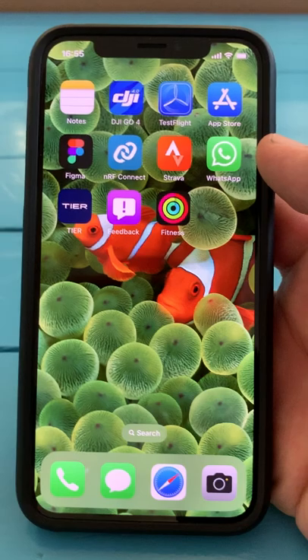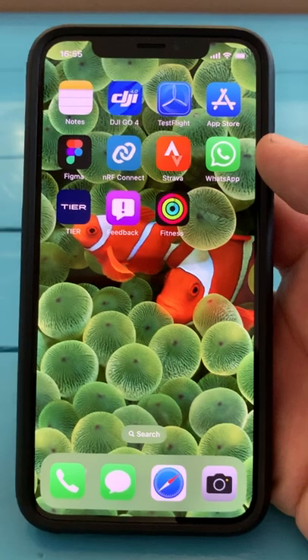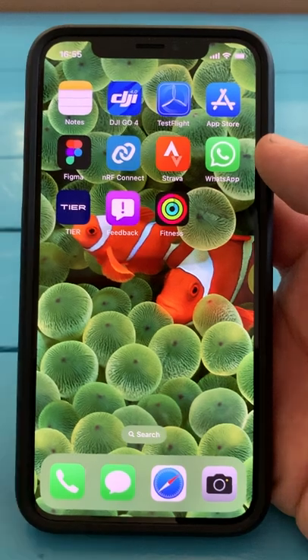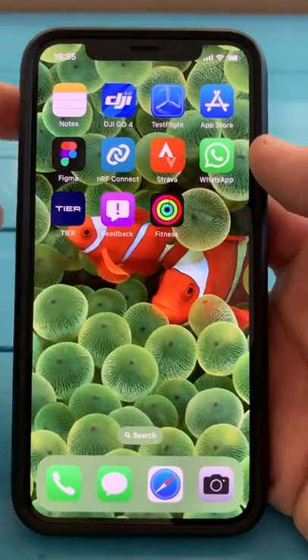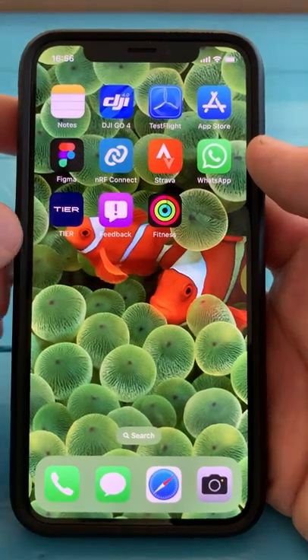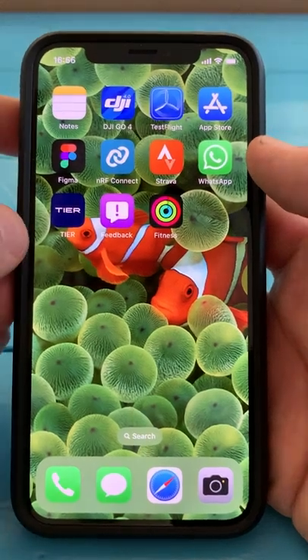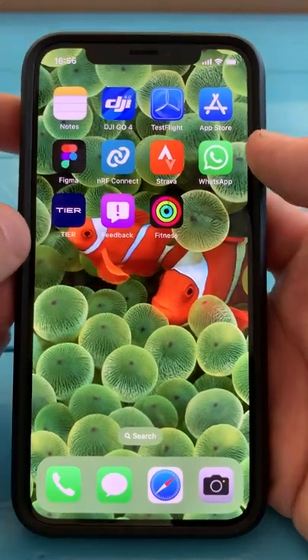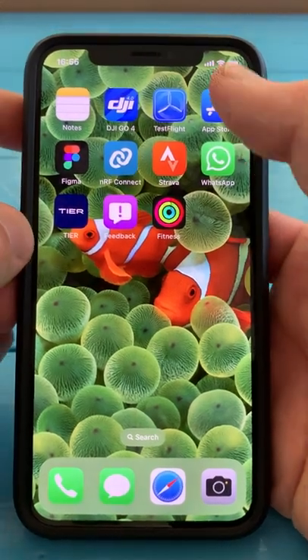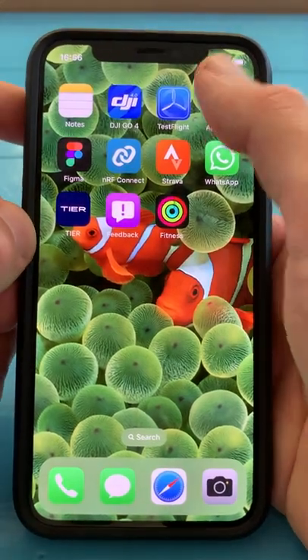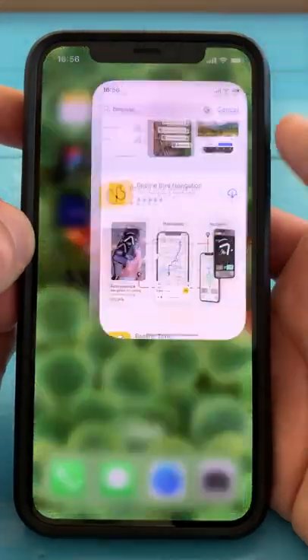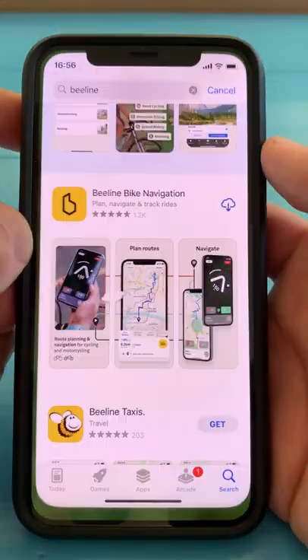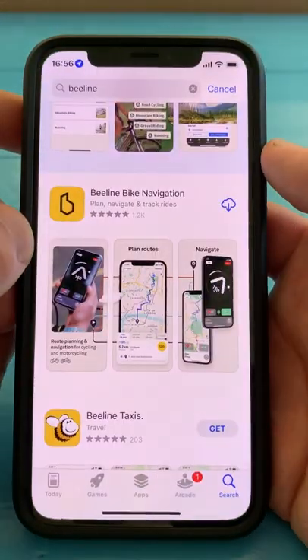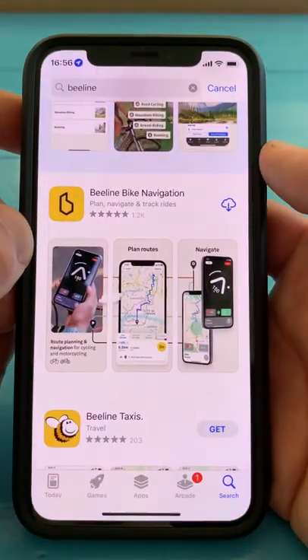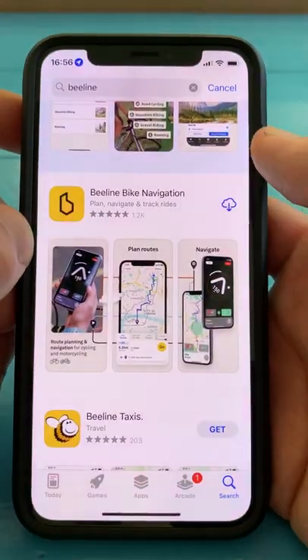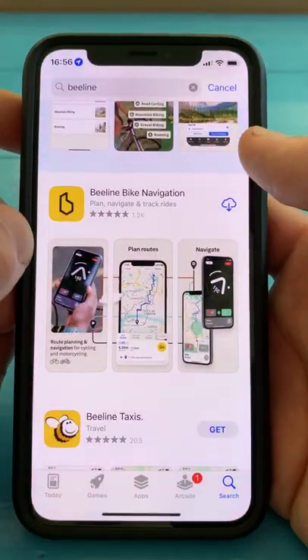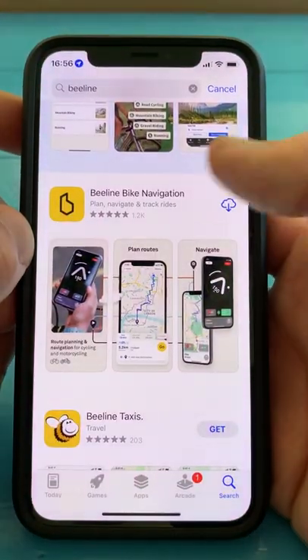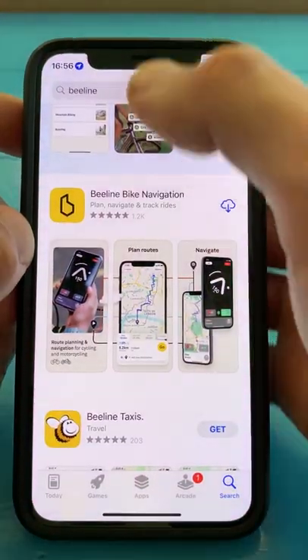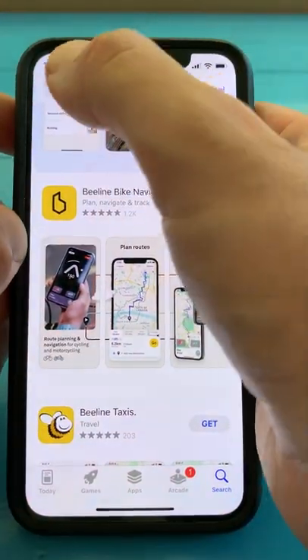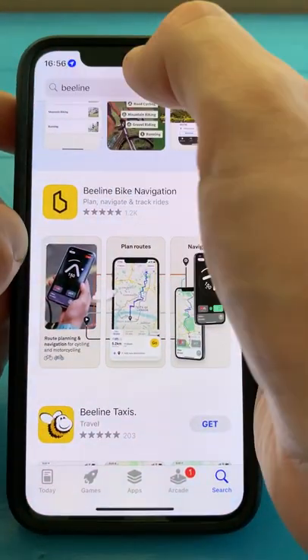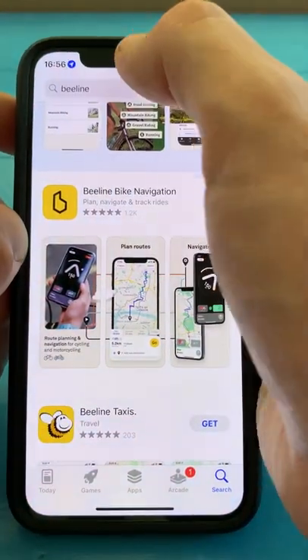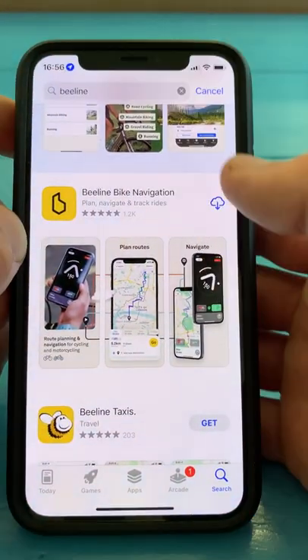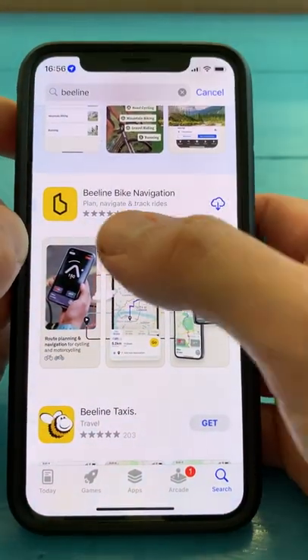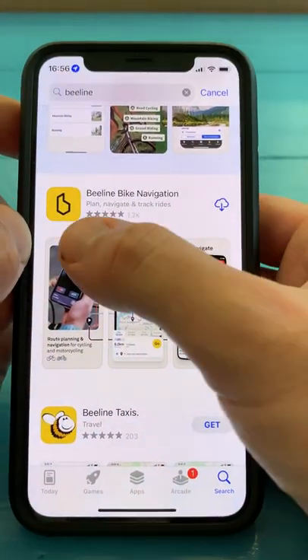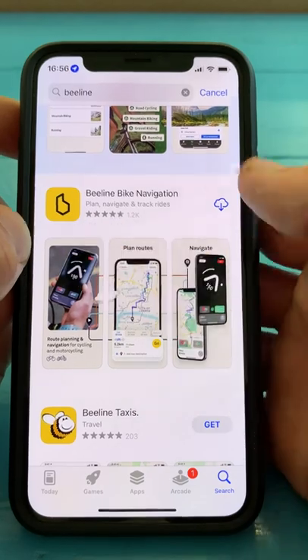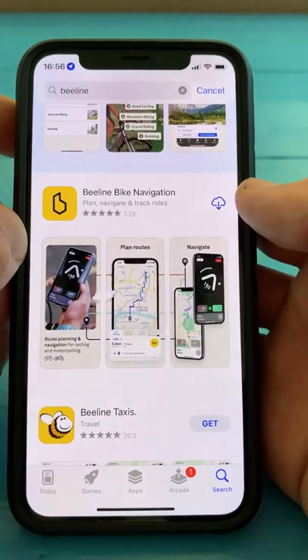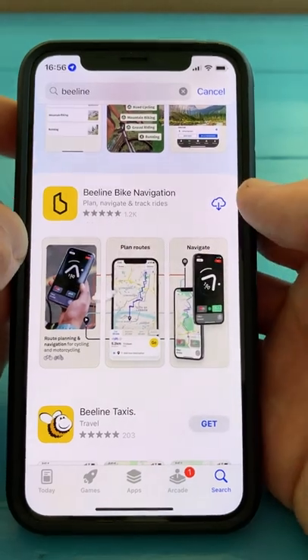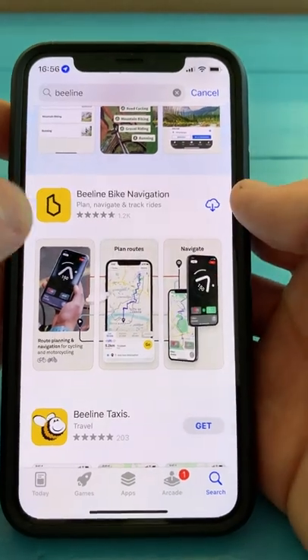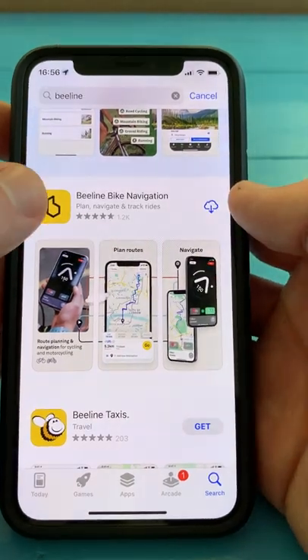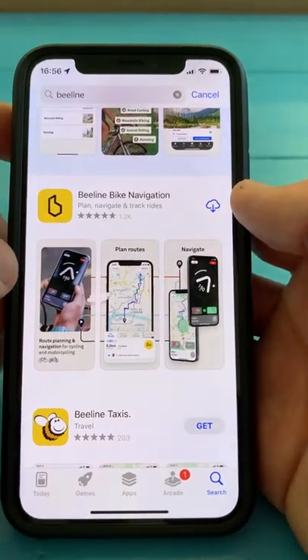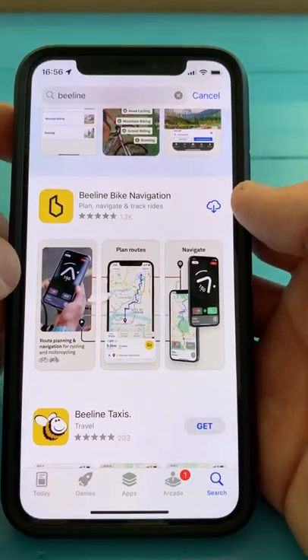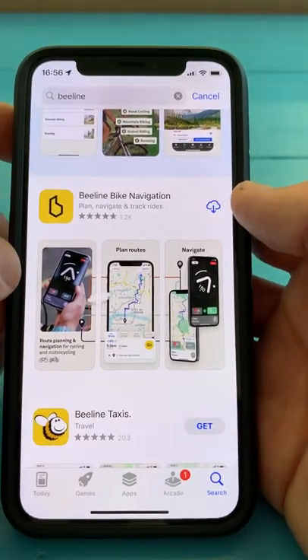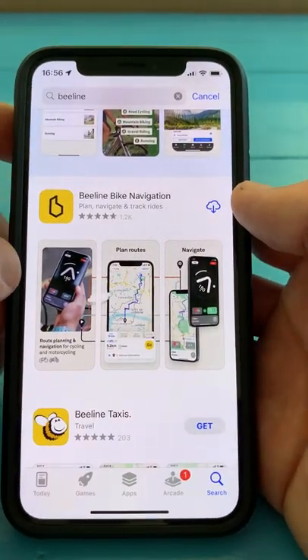To get started with your Beeline, you're going to want to go to the App Store or the Play Store, search for Beeline and make sure you download the app with the yellow icon.